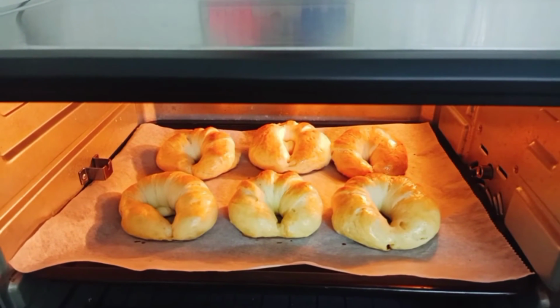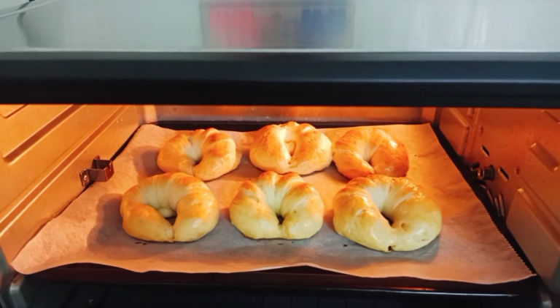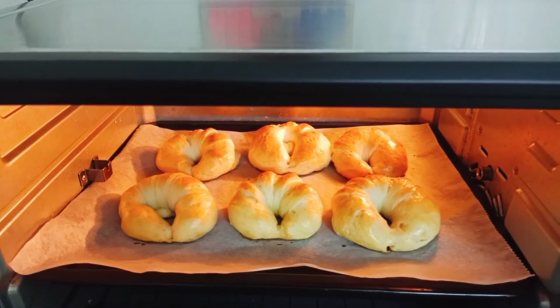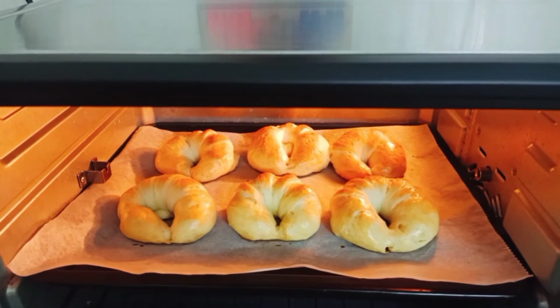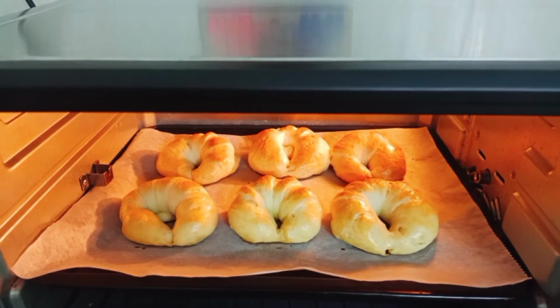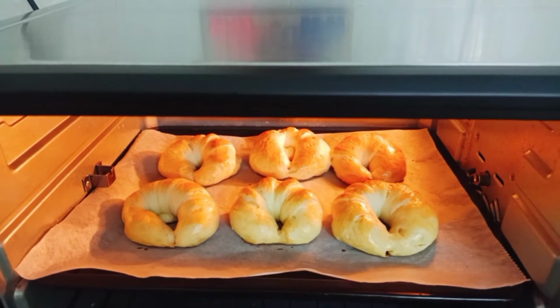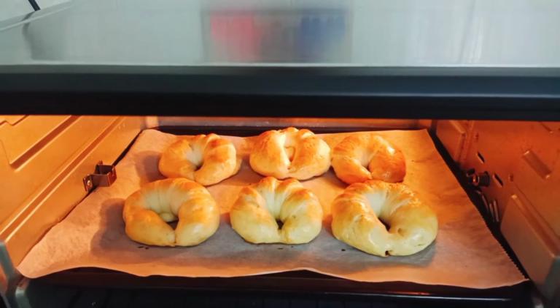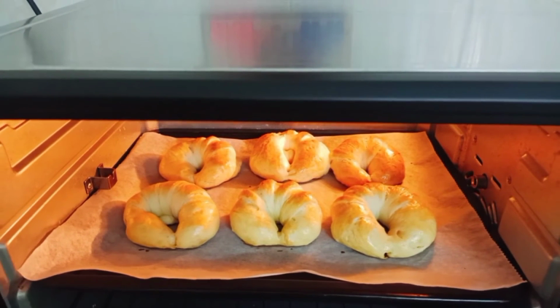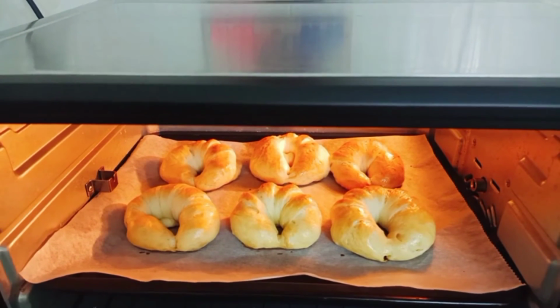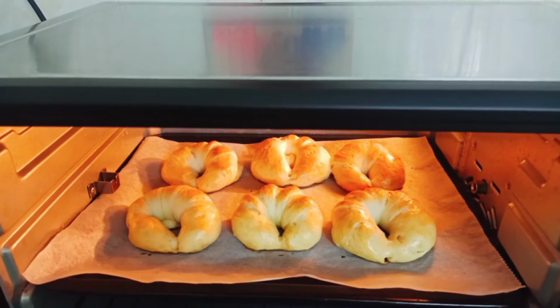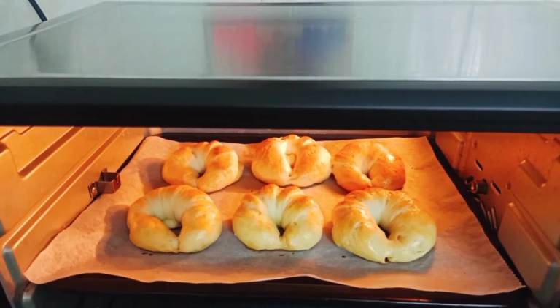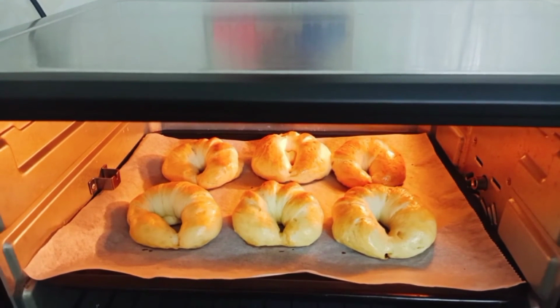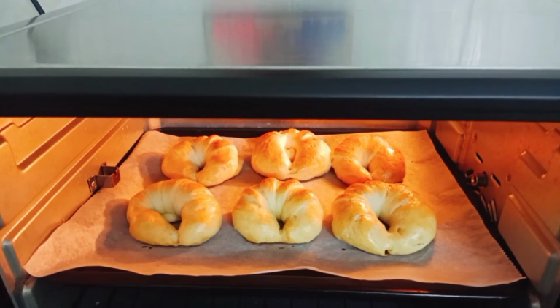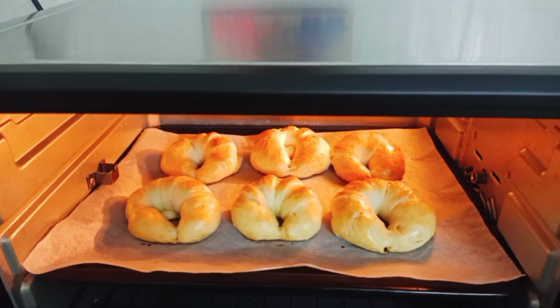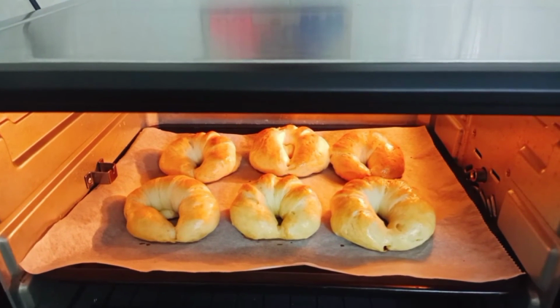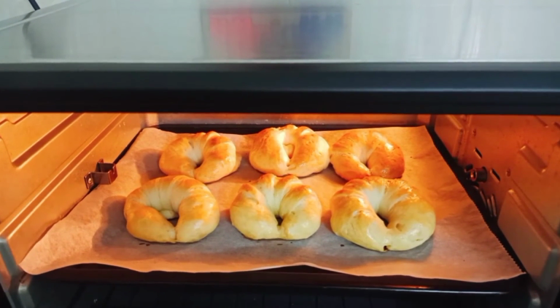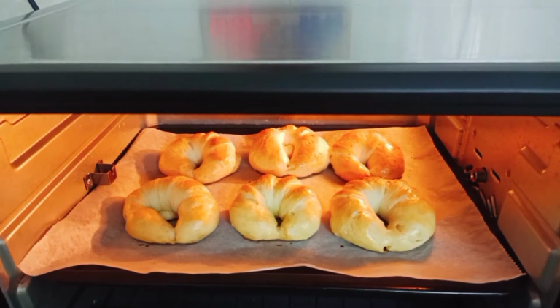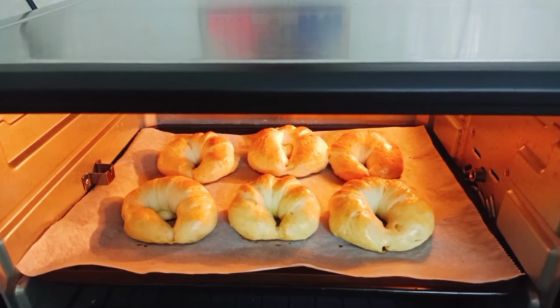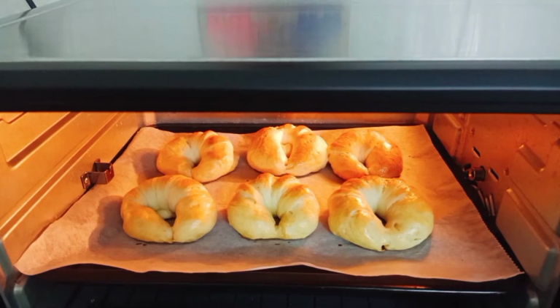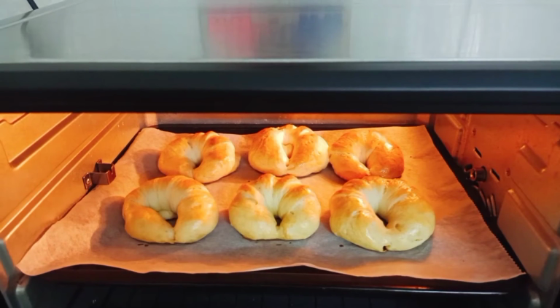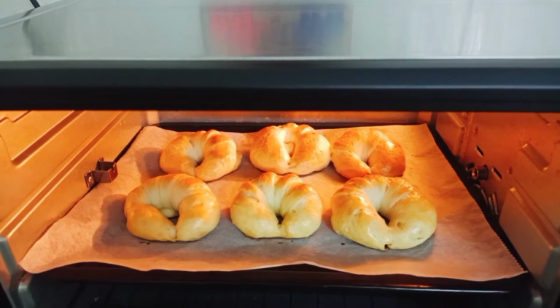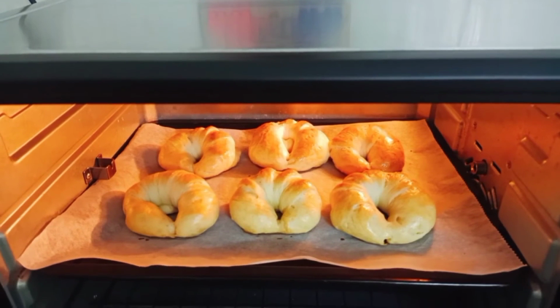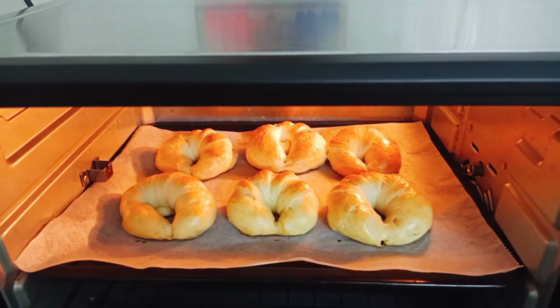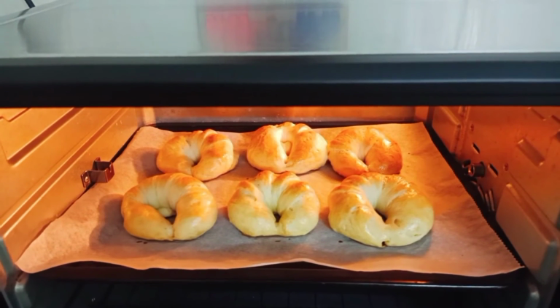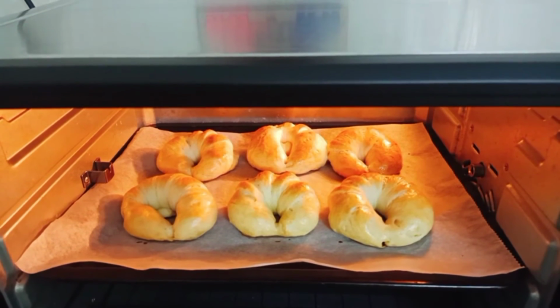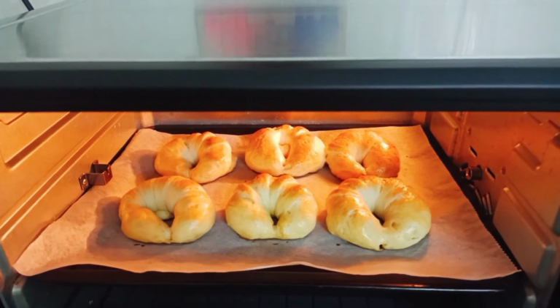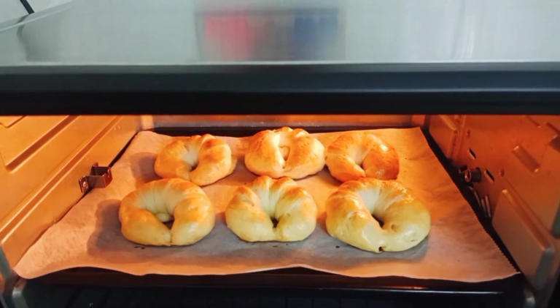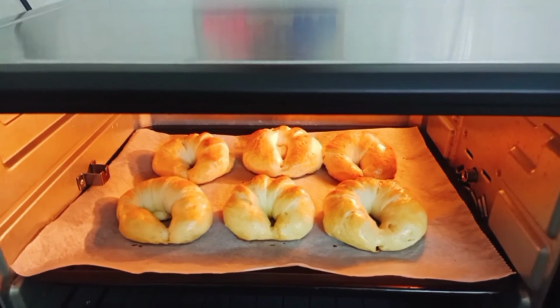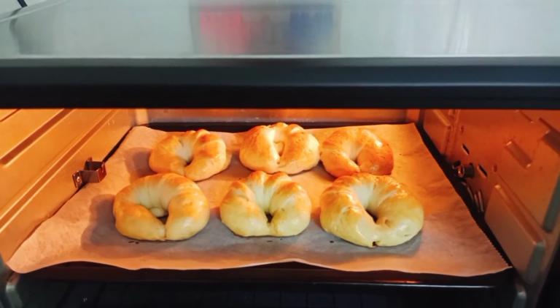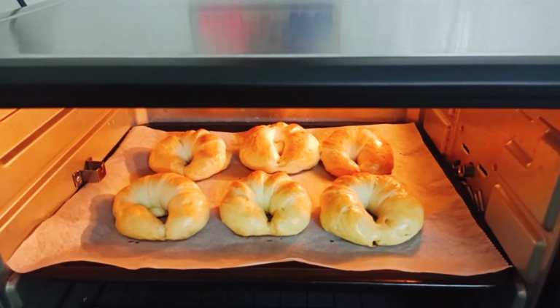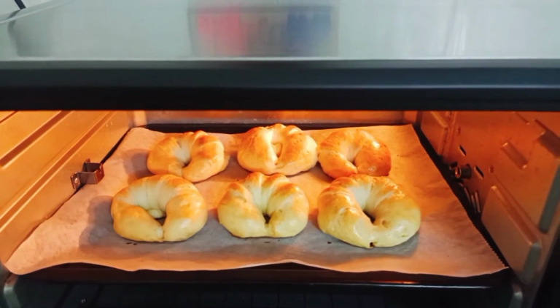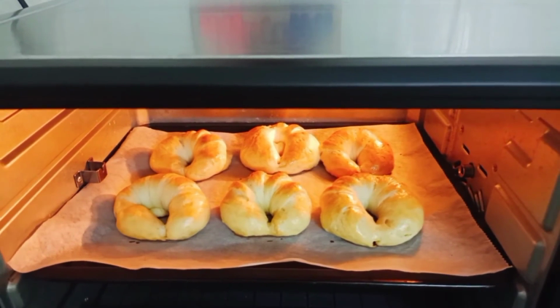Bánh của mình giờ nó đã vàng và rất là thơm luôn nha. Mình để nó vàng chút xíu nữa rồi mình lấy ra nha.